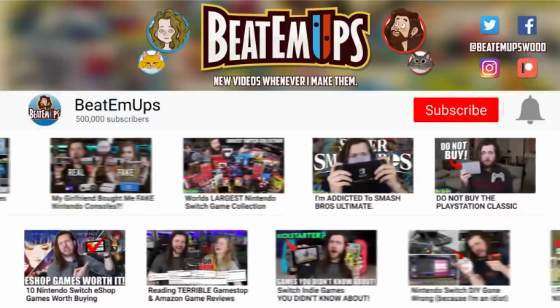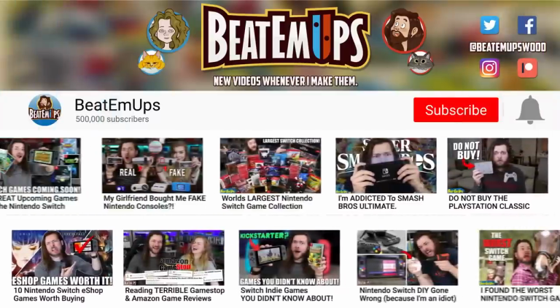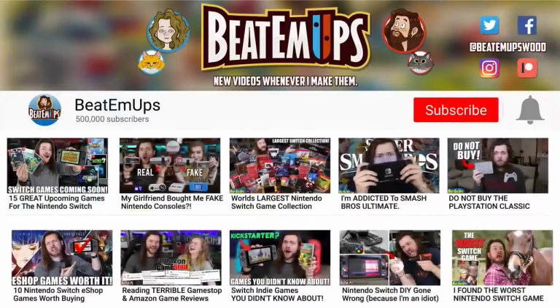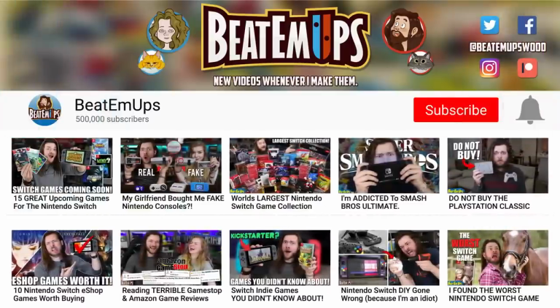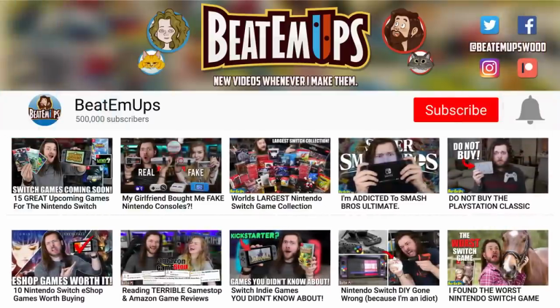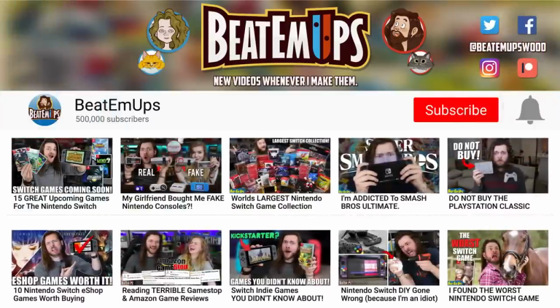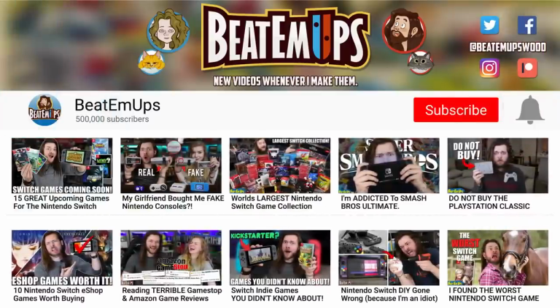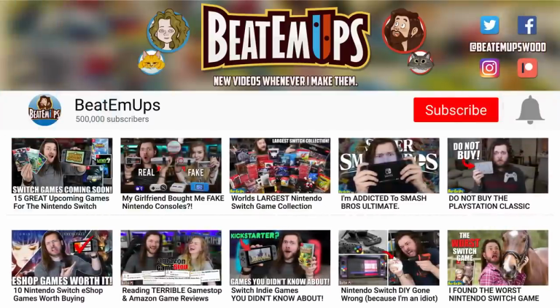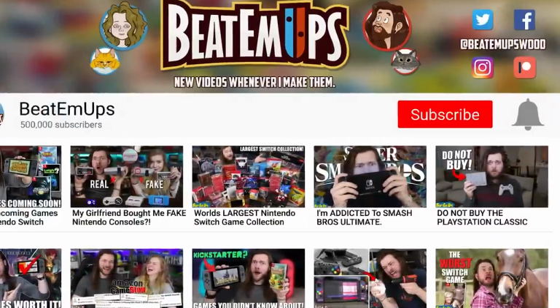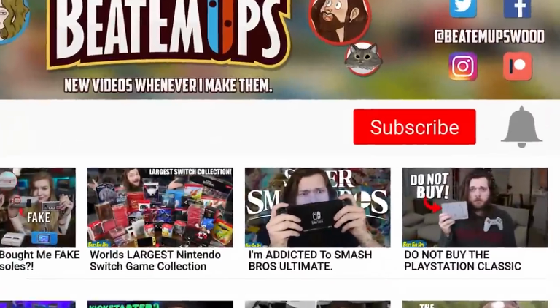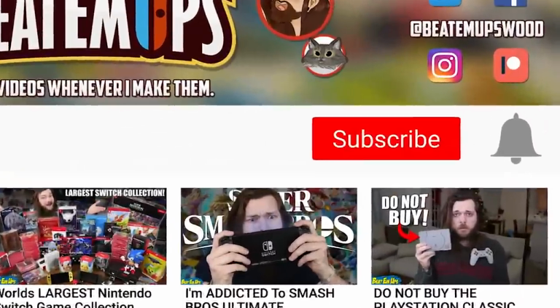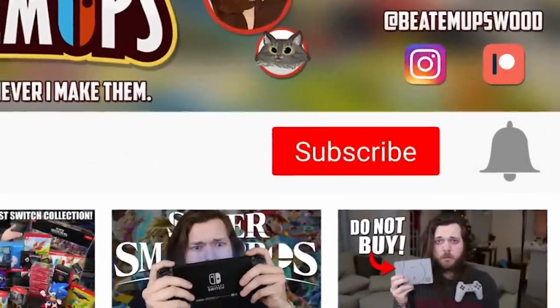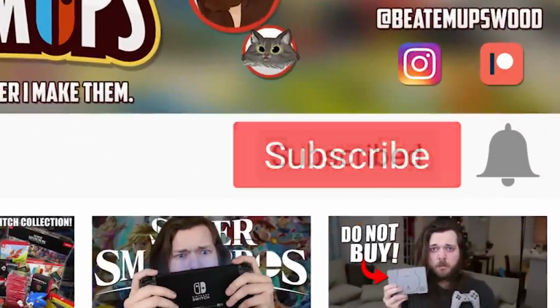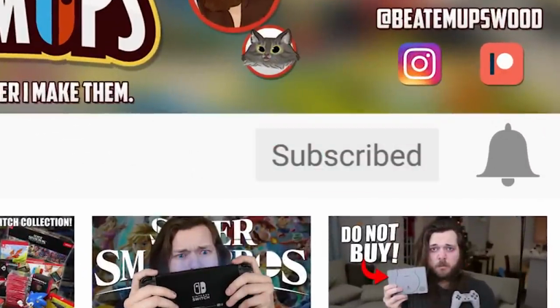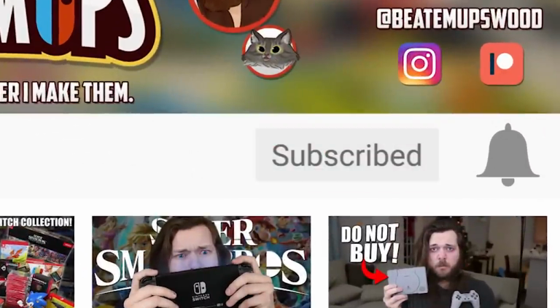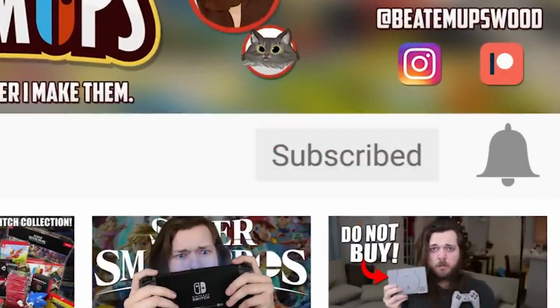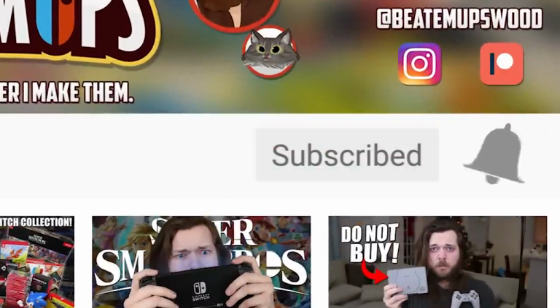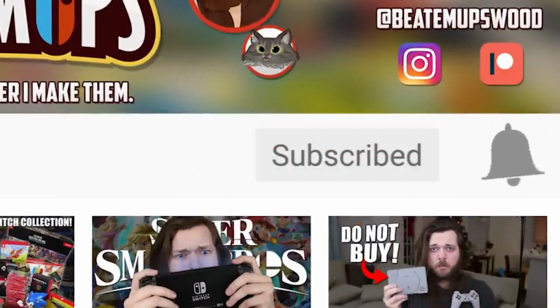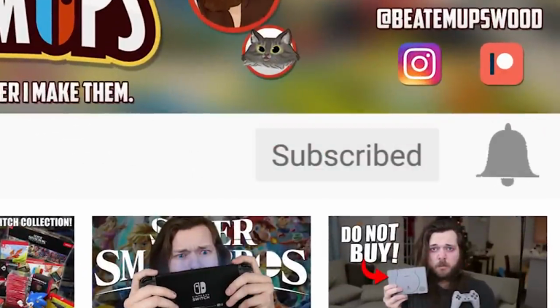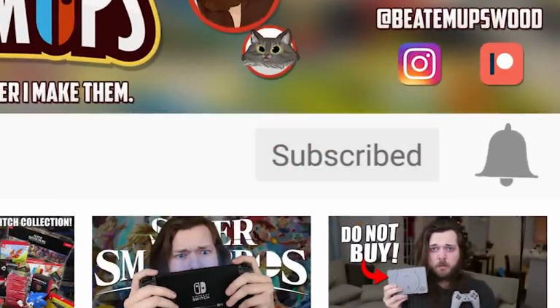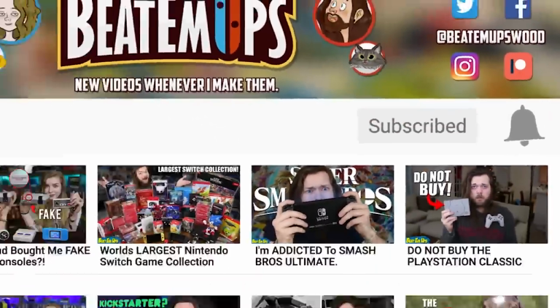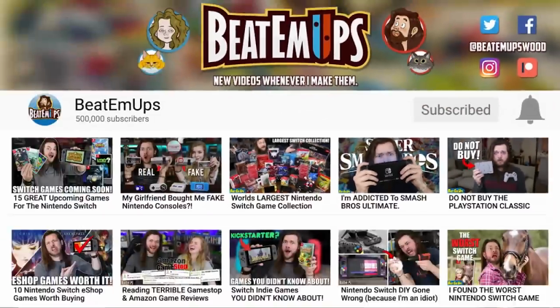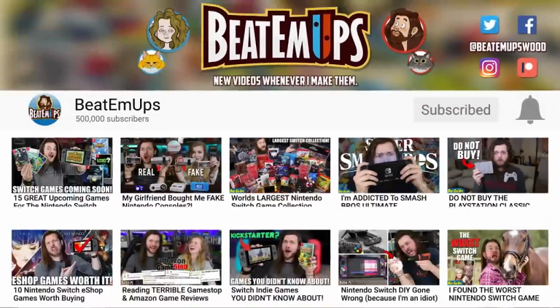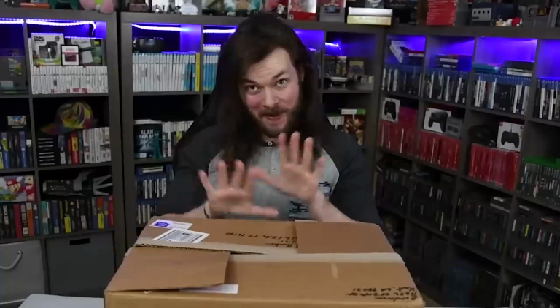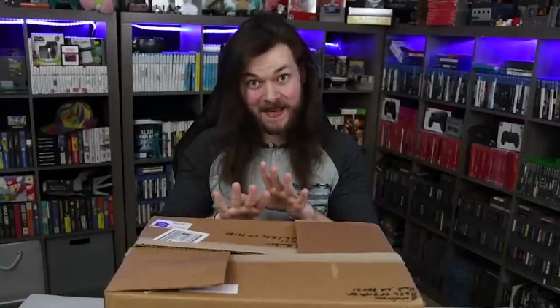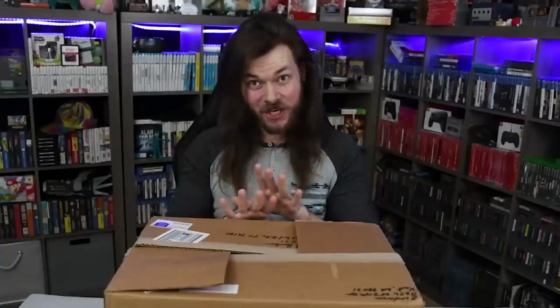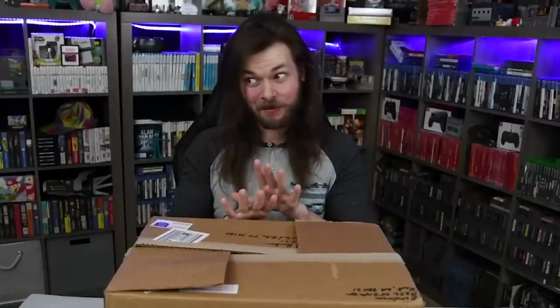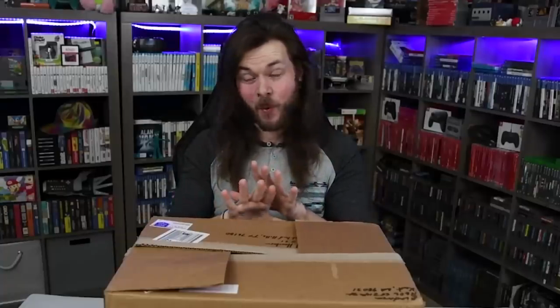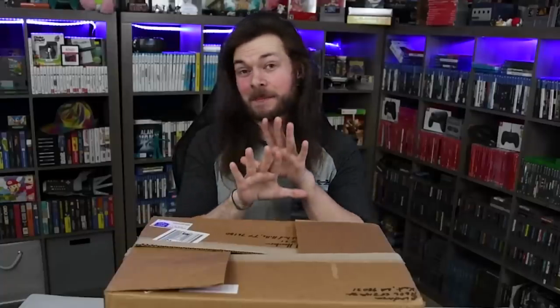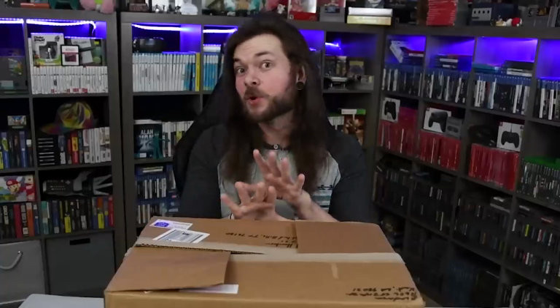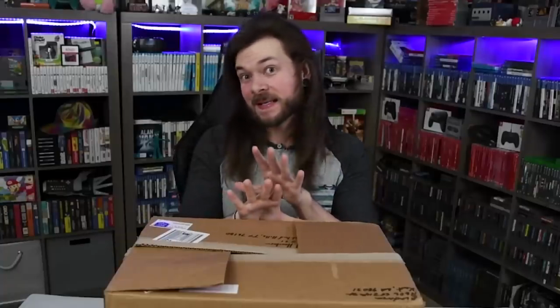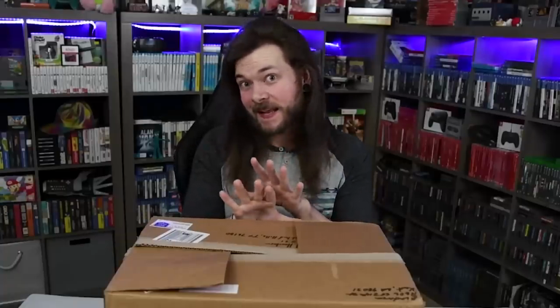I ordered a stupid amount of used Nintendo Switch games and one Nintendo Switch accessory off of GameStop.com, and this is what they sent me — kind of what they sent me, but we'll get to that in a second.